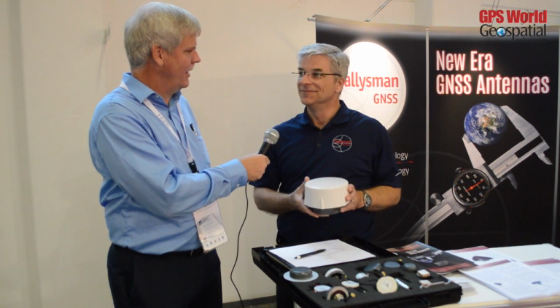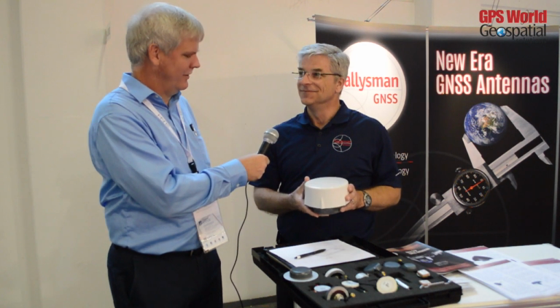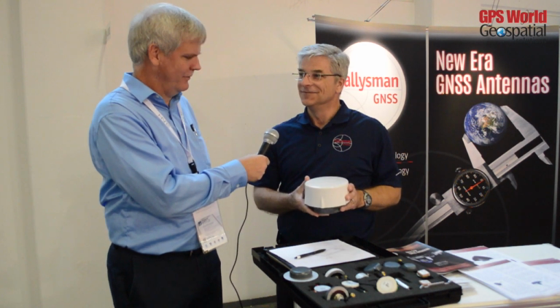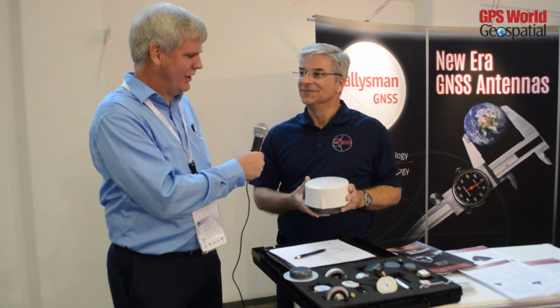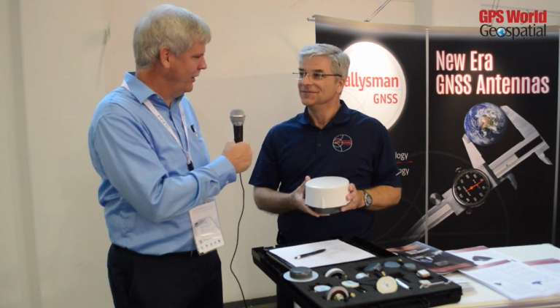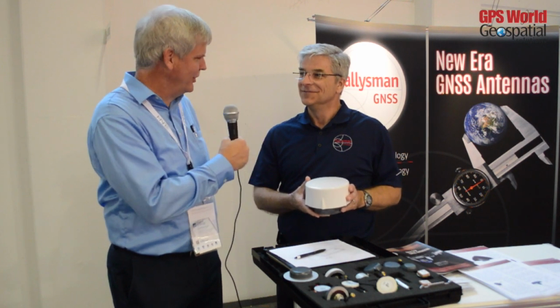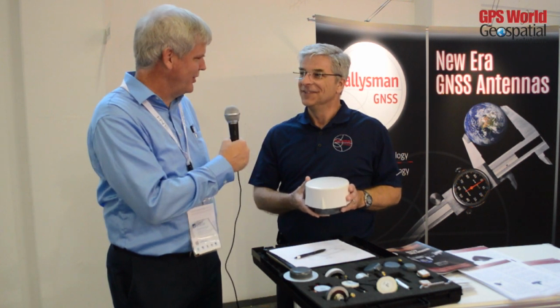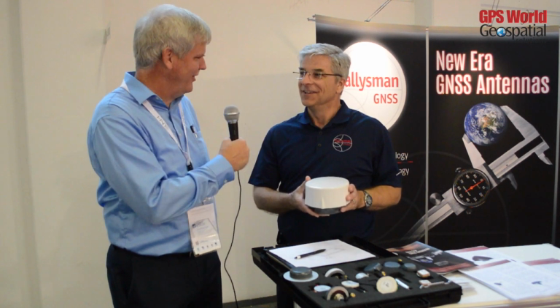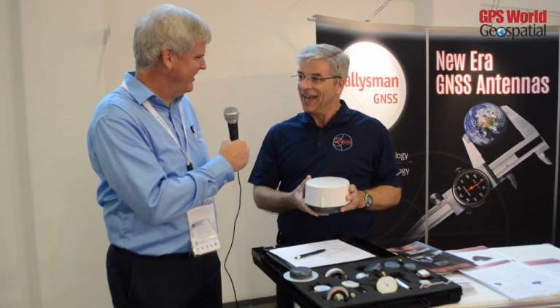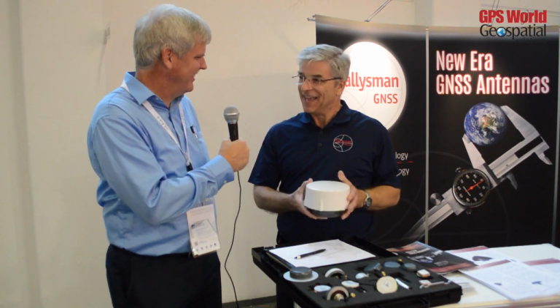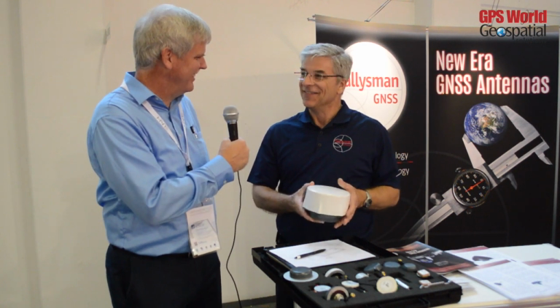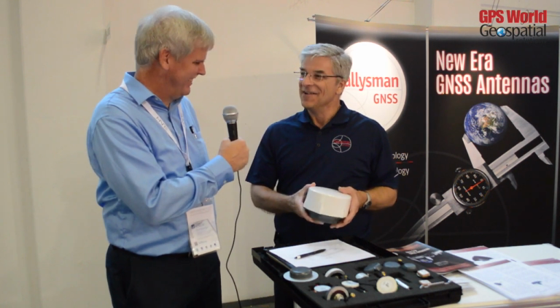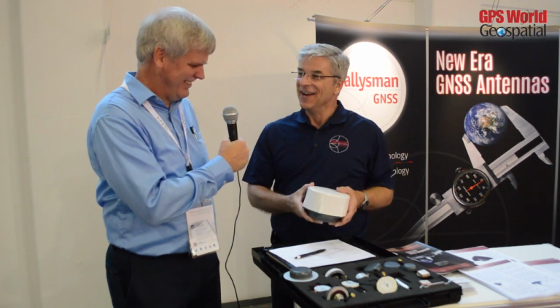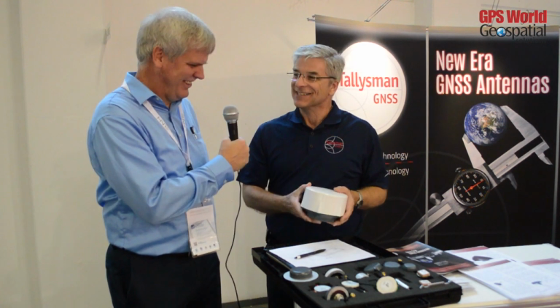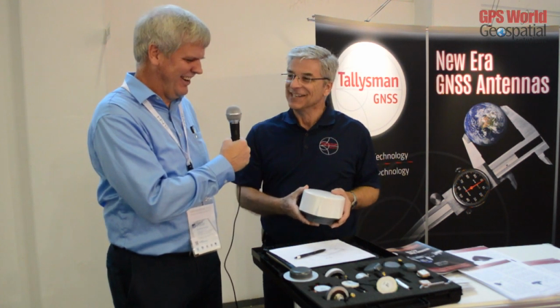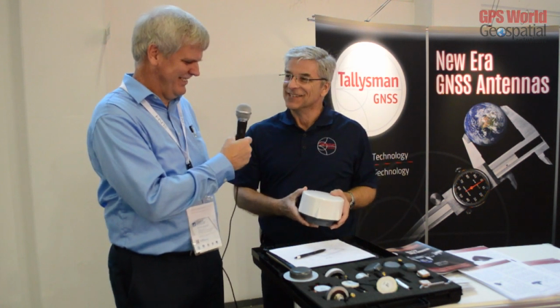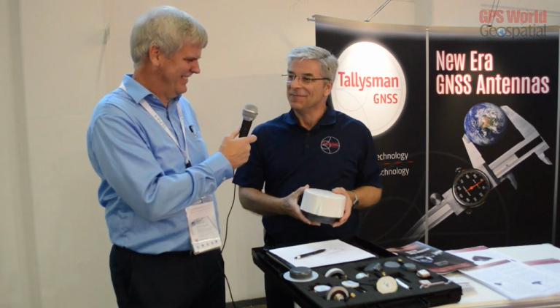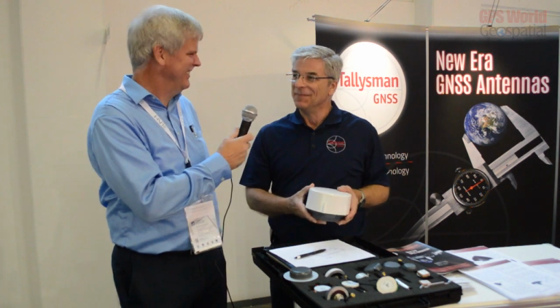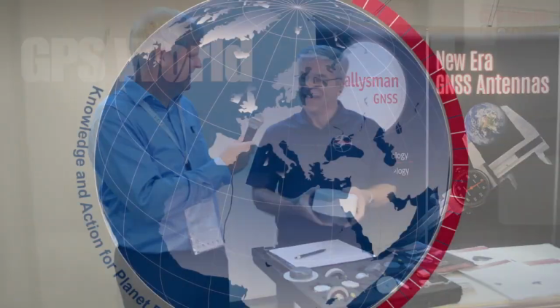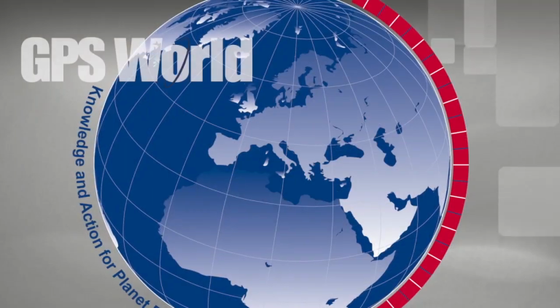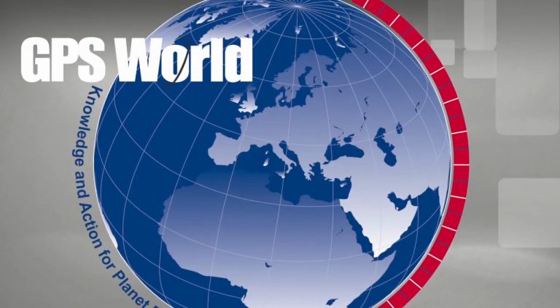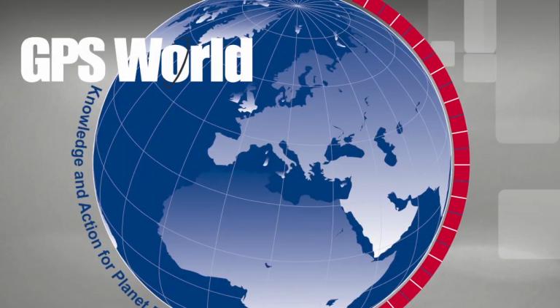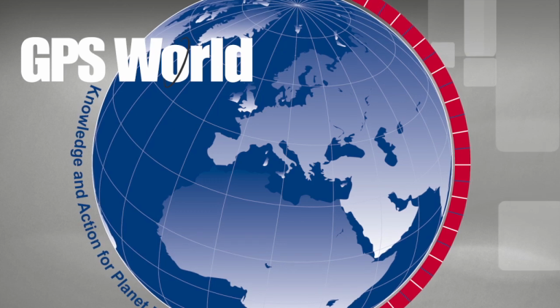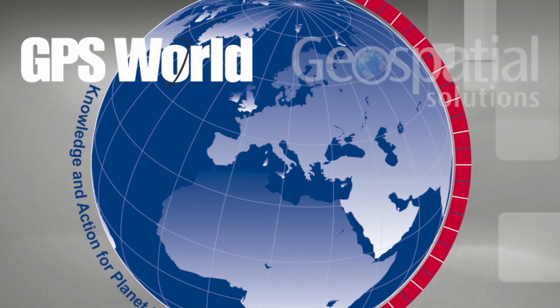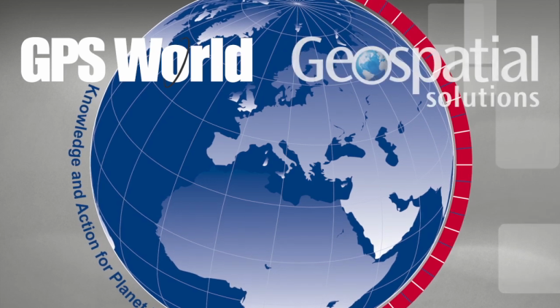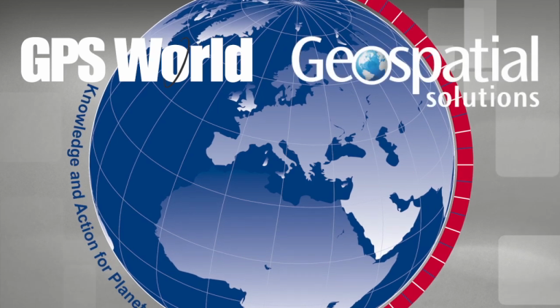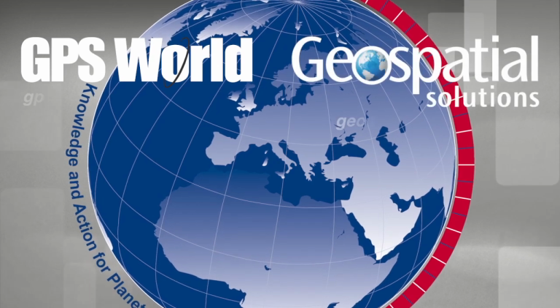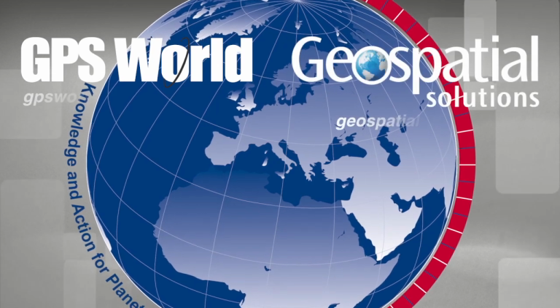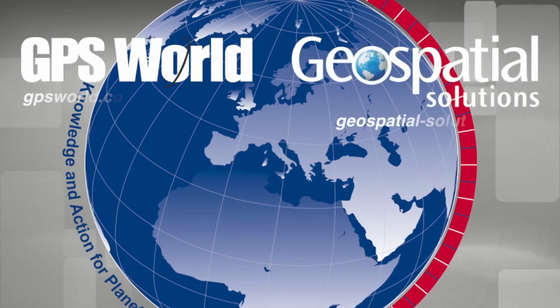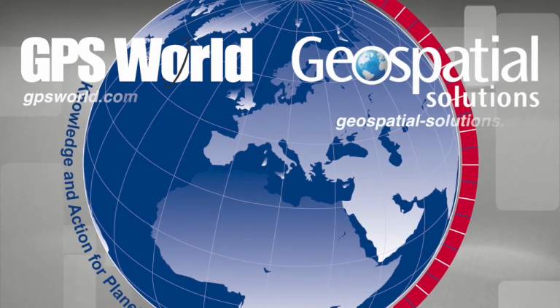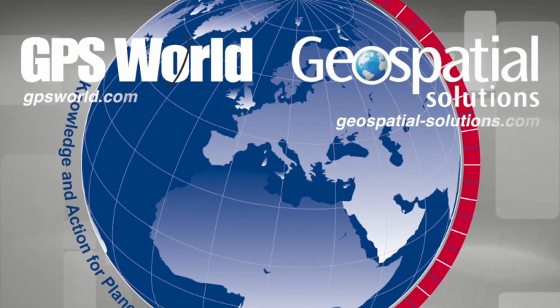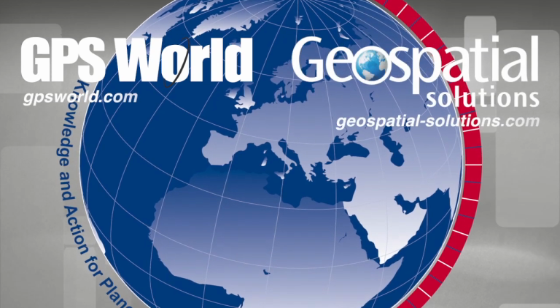Good luck at the show. Thank you very much. Thanks for stopping by.